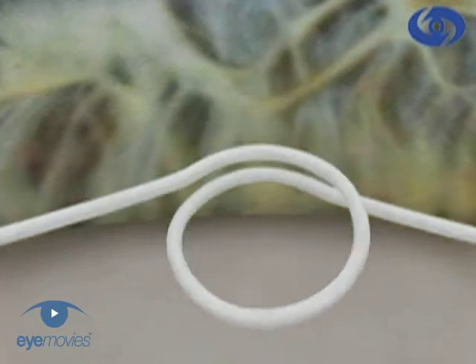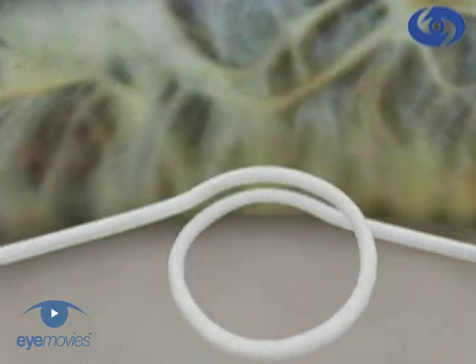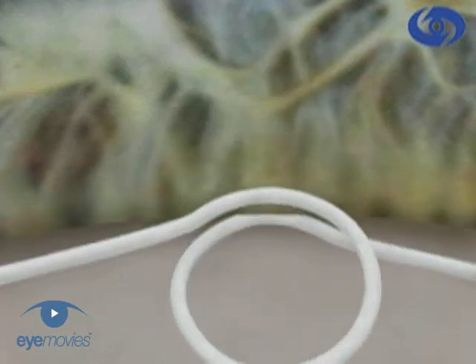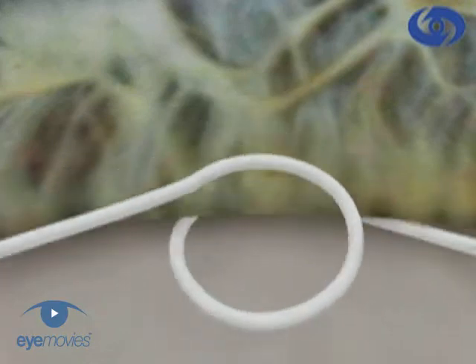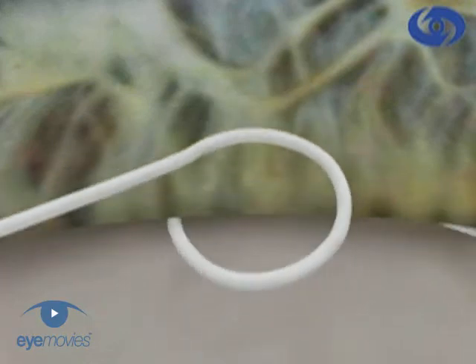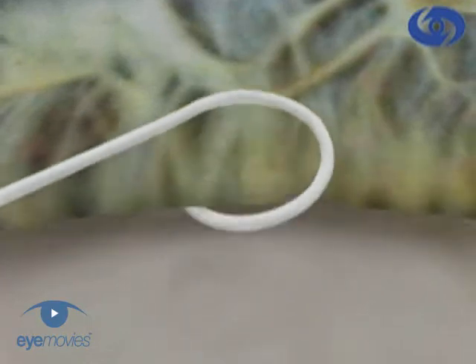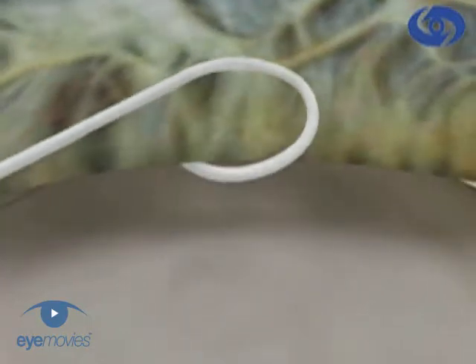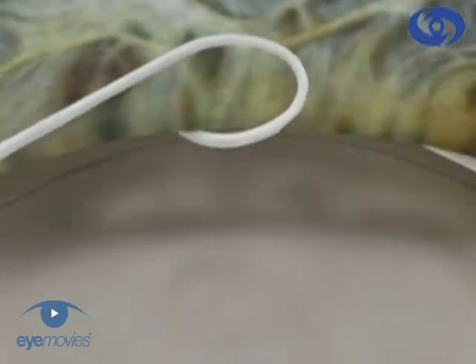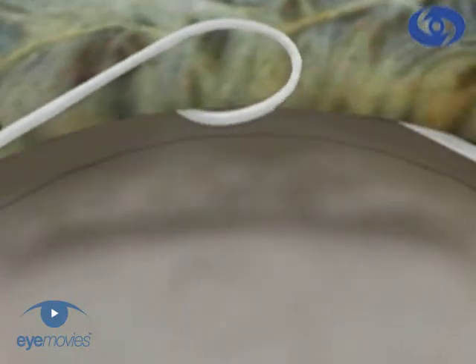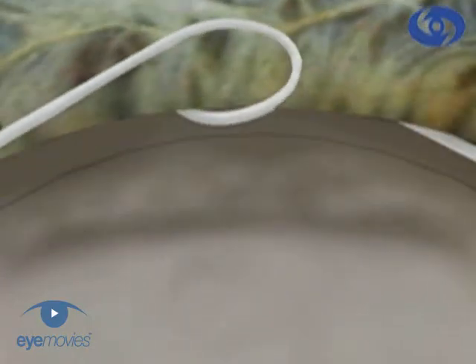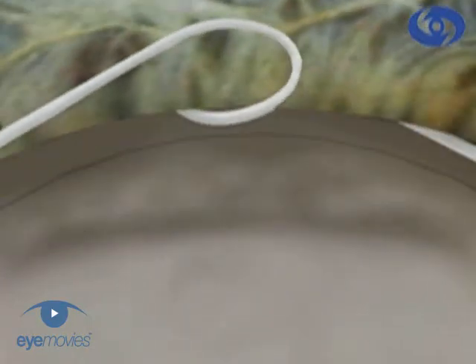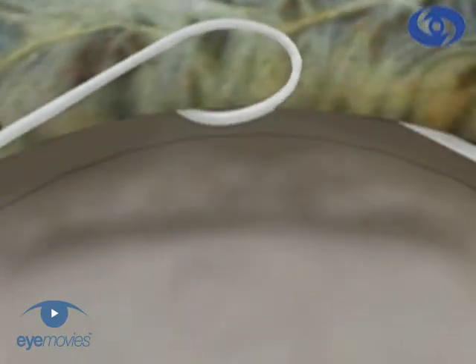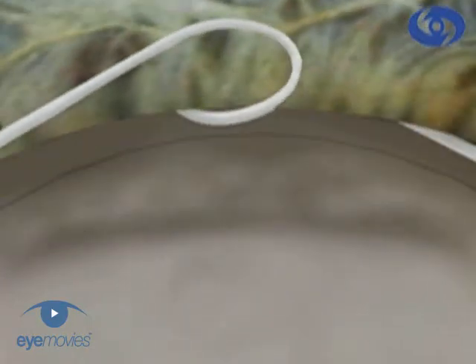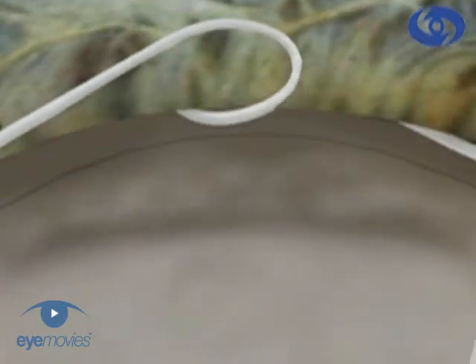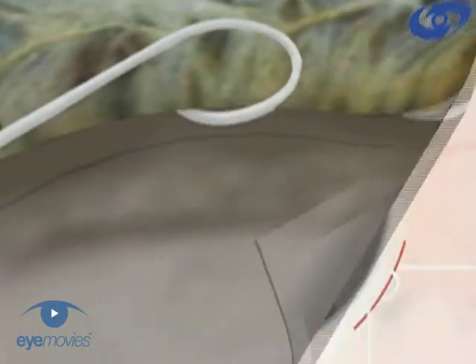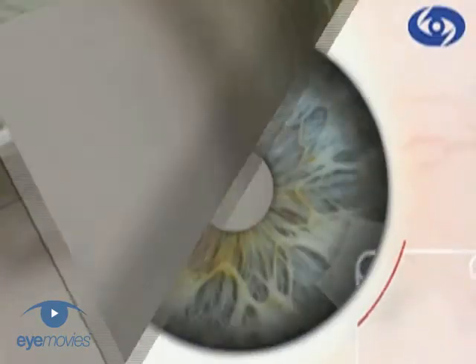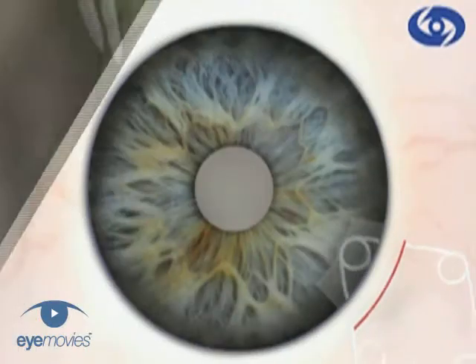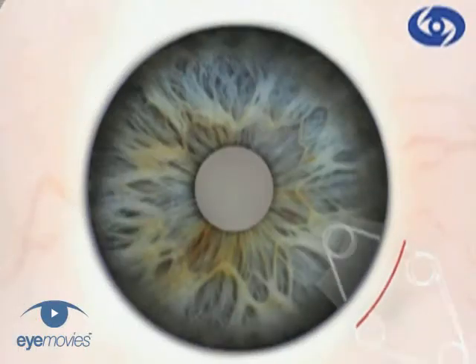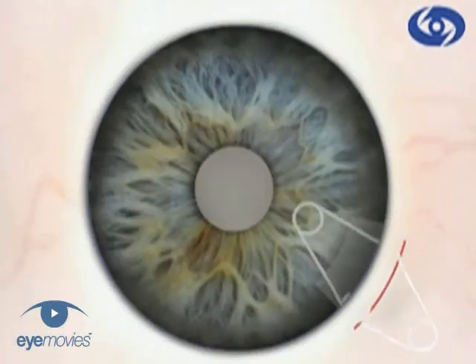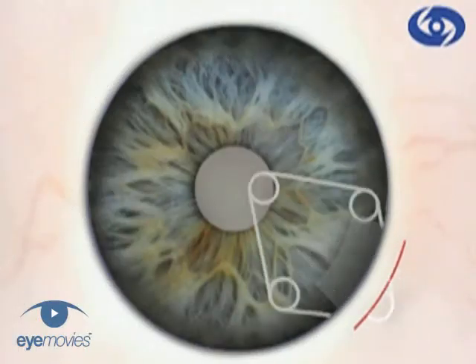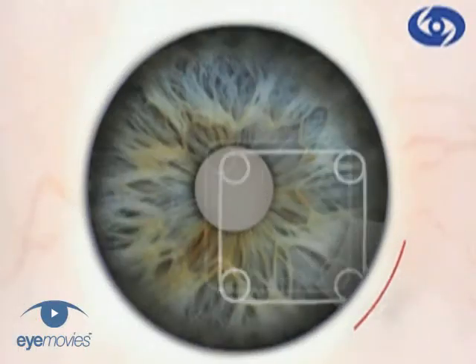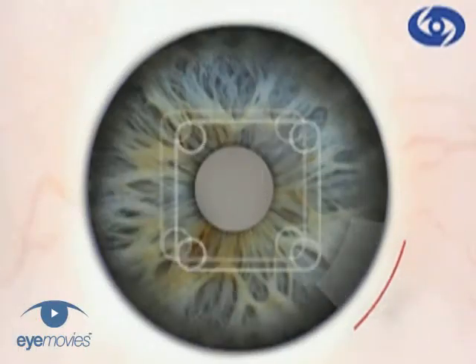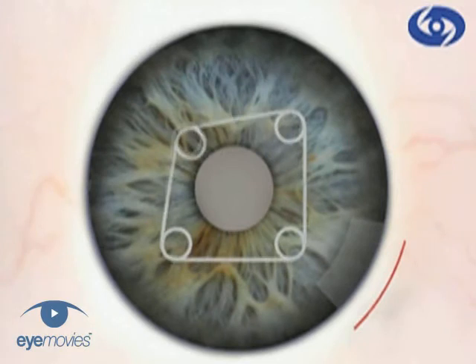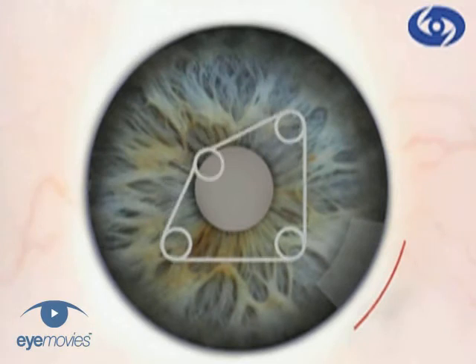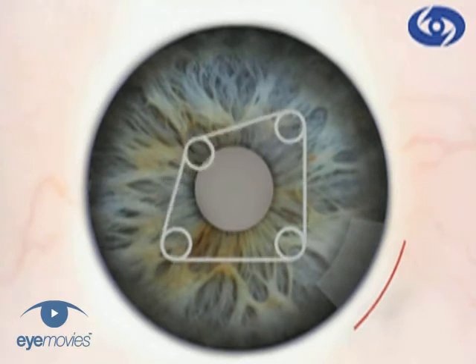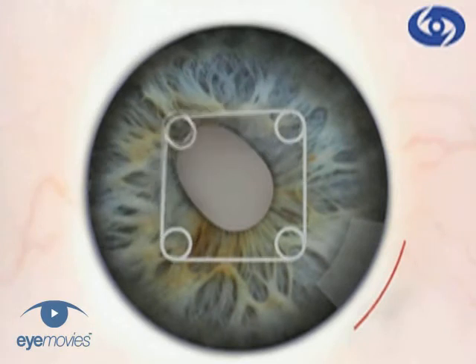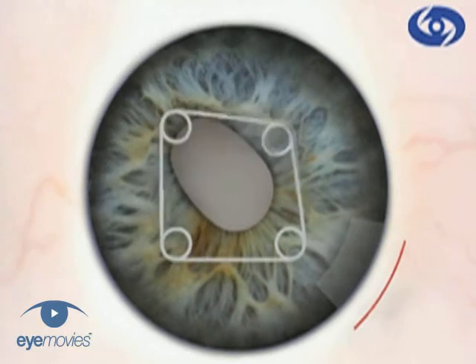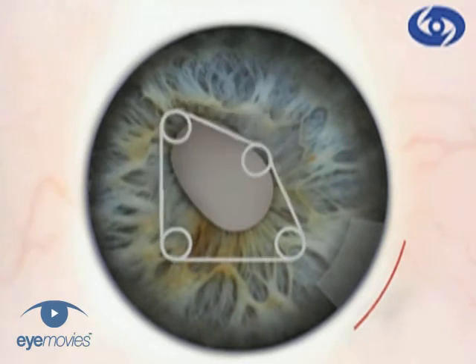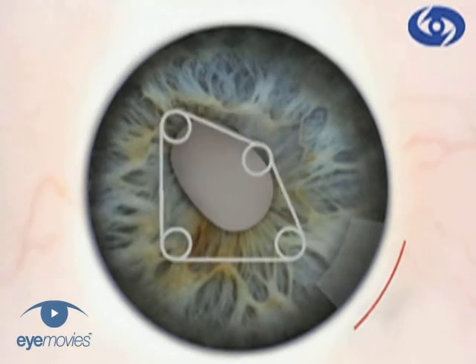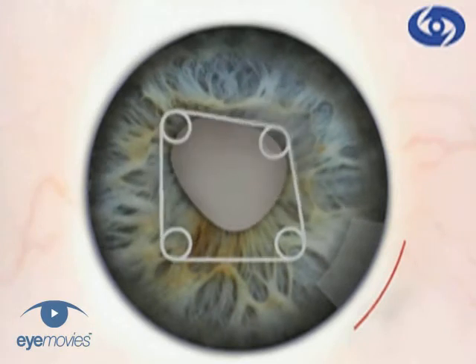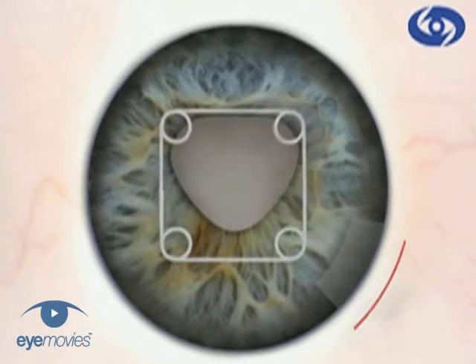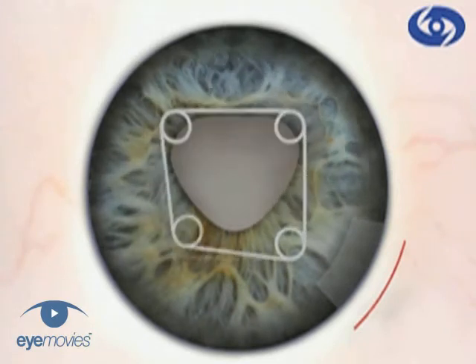The loops are designed for easy fixation, and they hold the iris relatively atraumatically on a gentle but secure stretch.